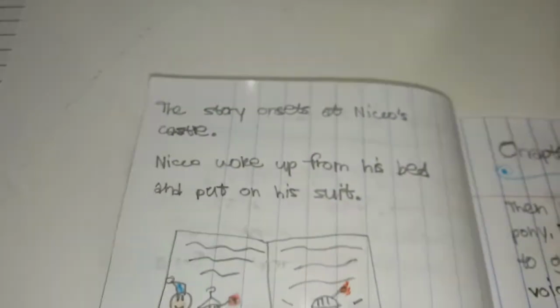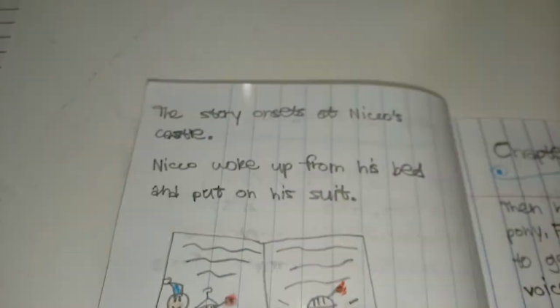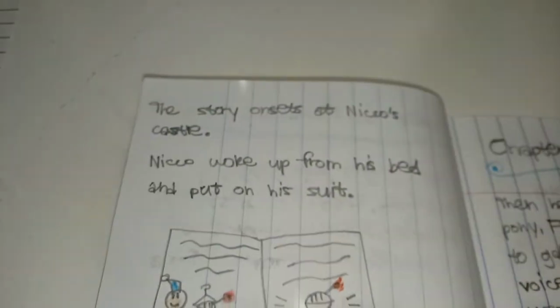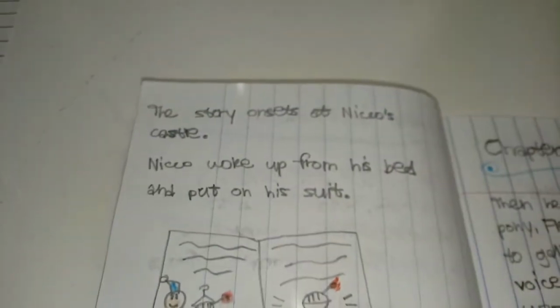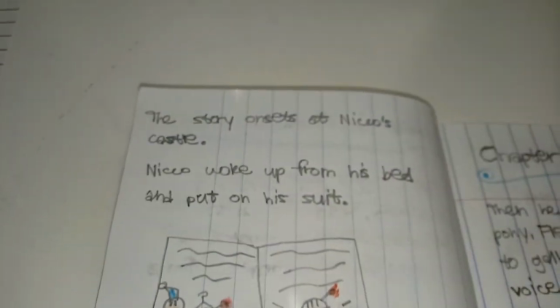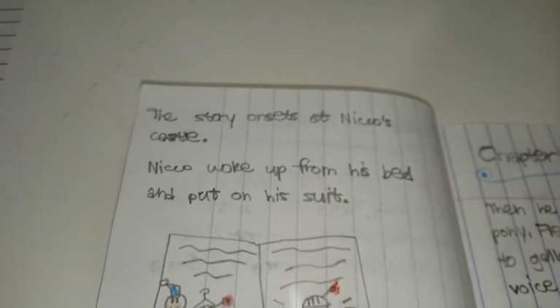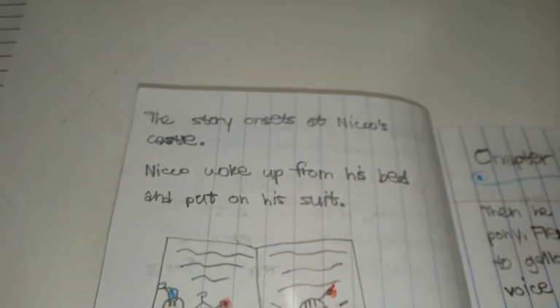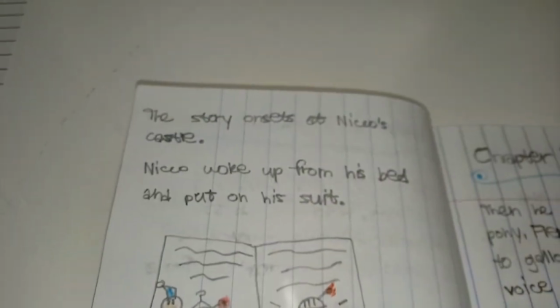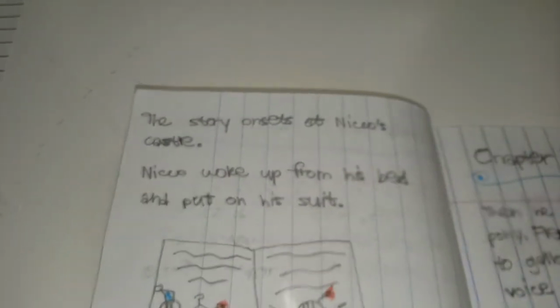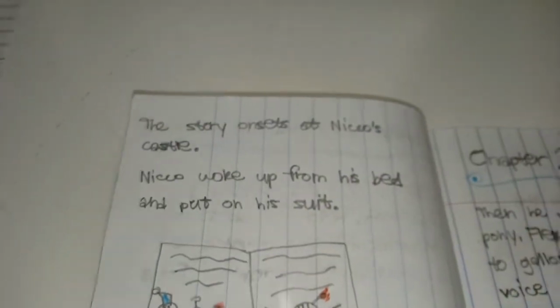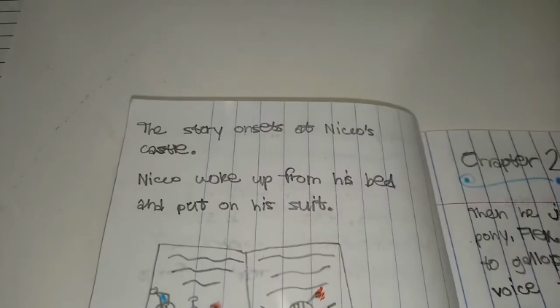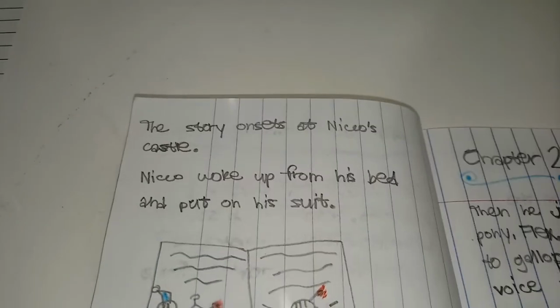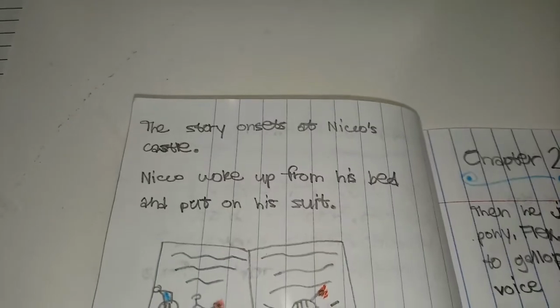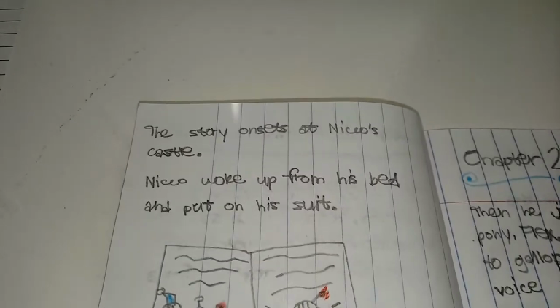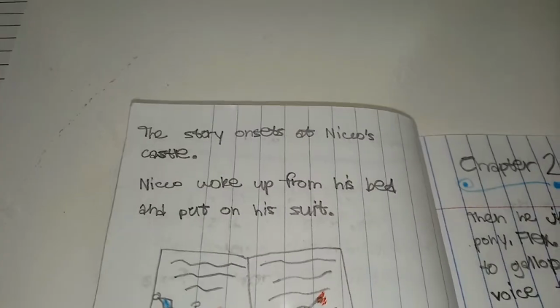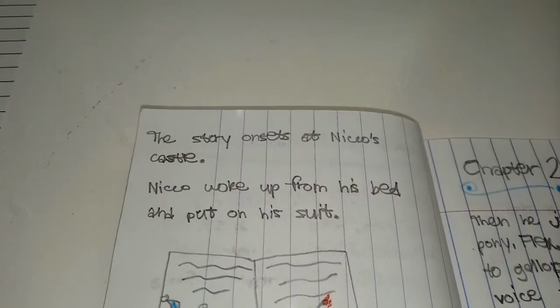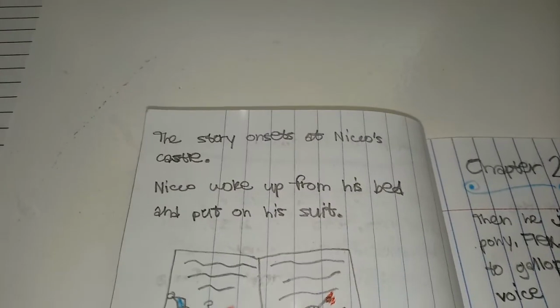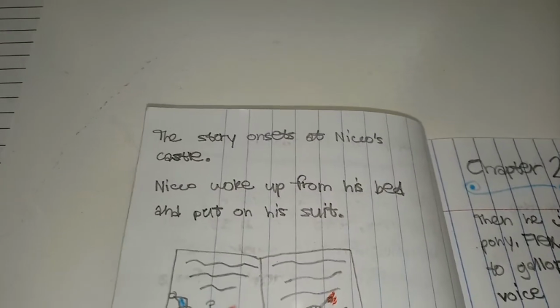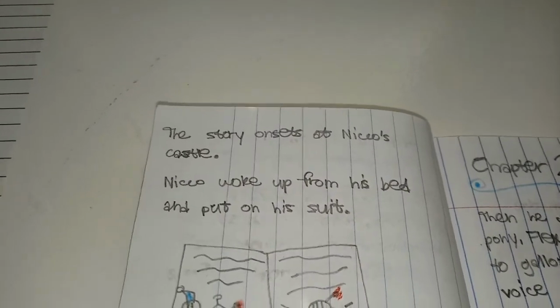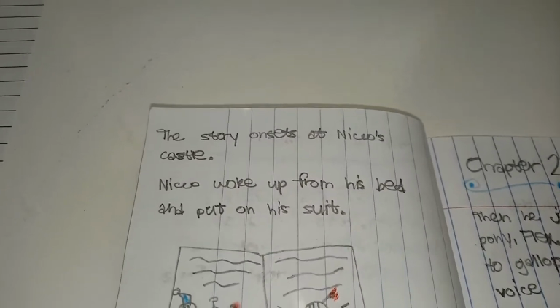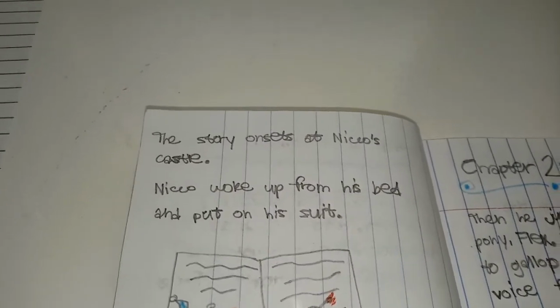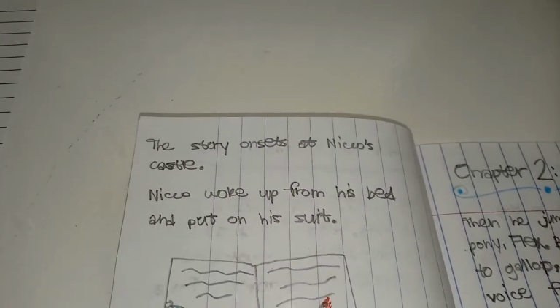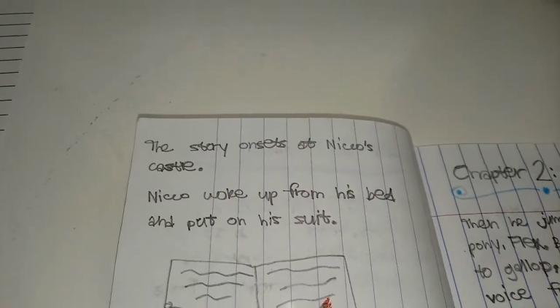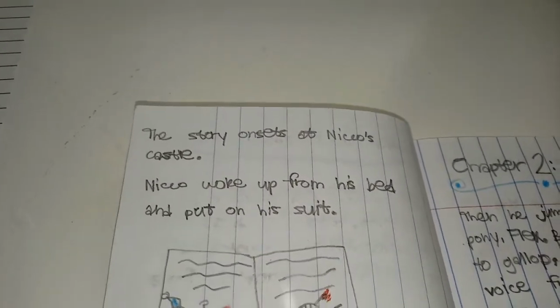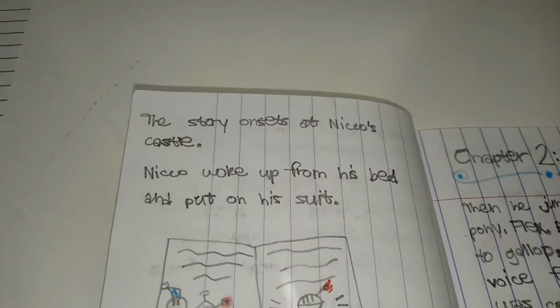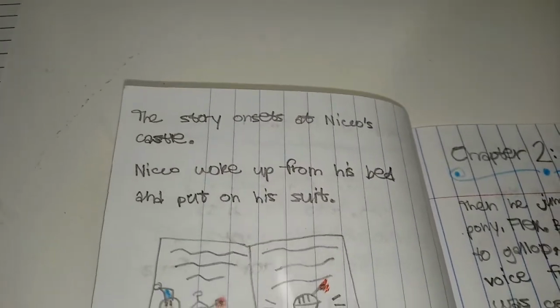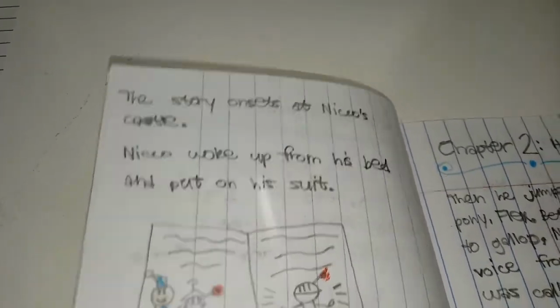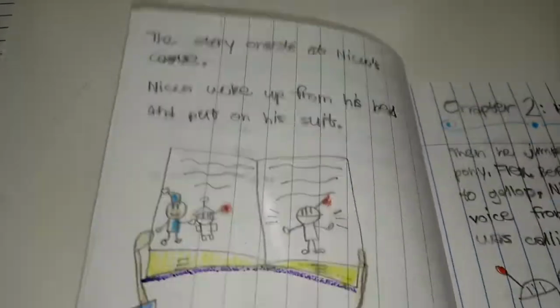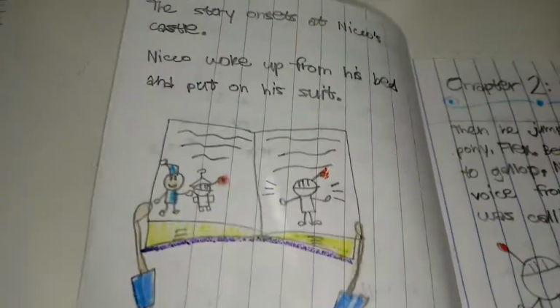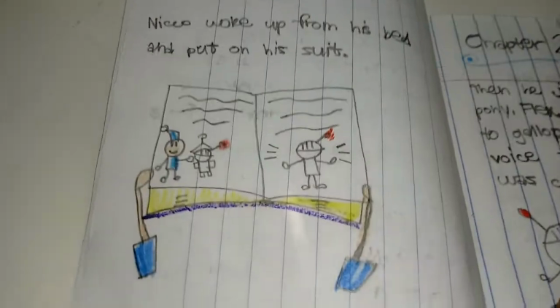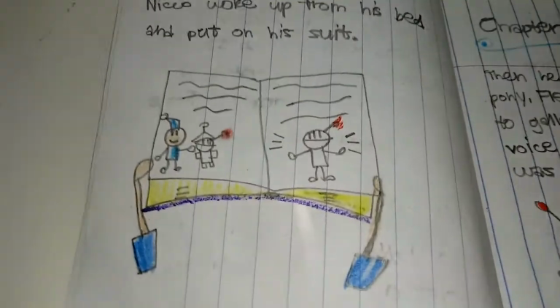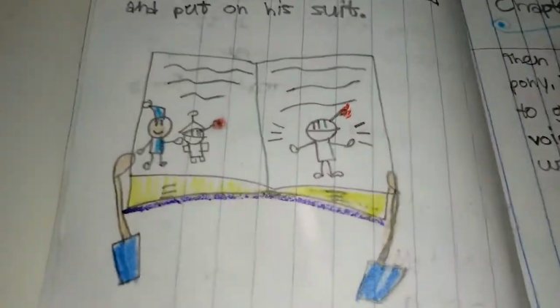The story onsets at Niko's castle. Niko woke up from his bed and put on his suit.